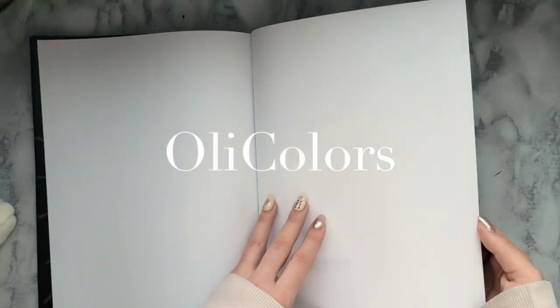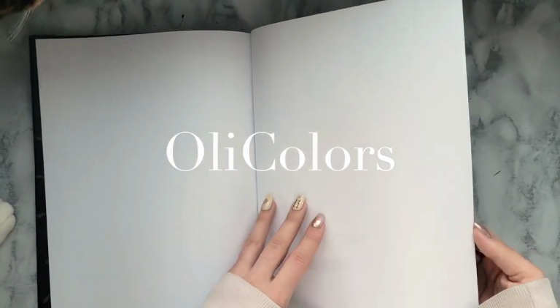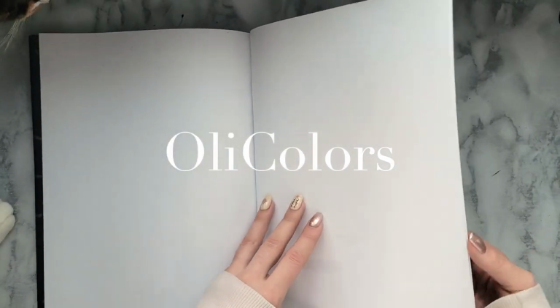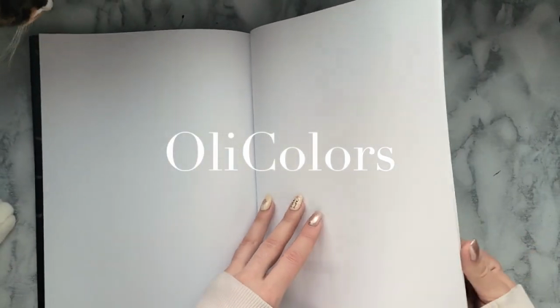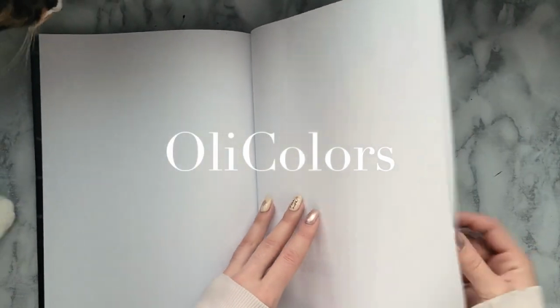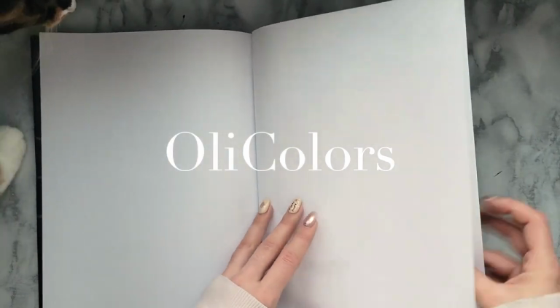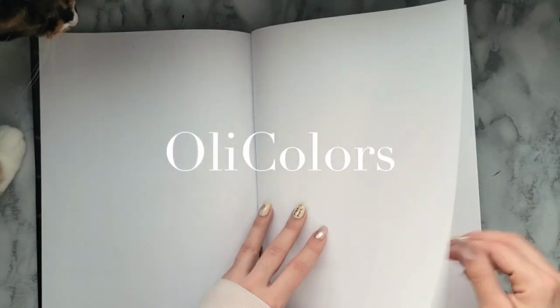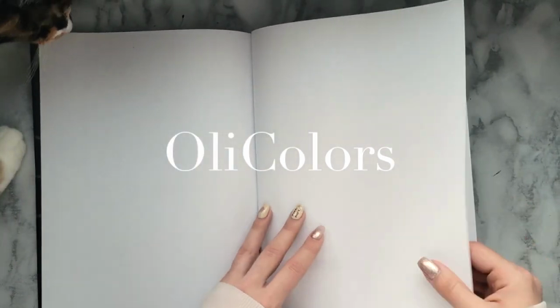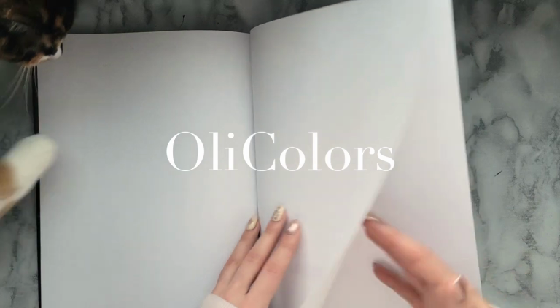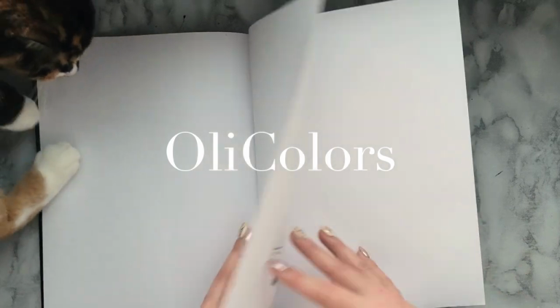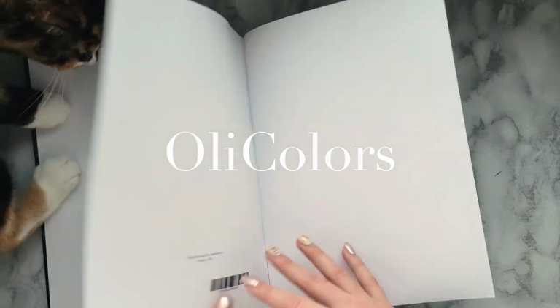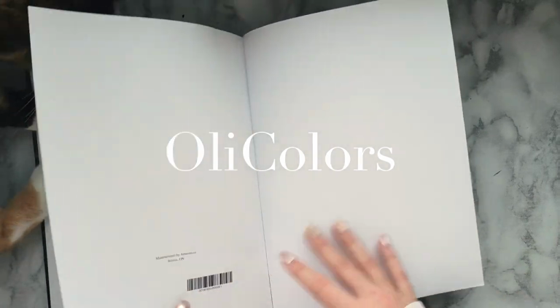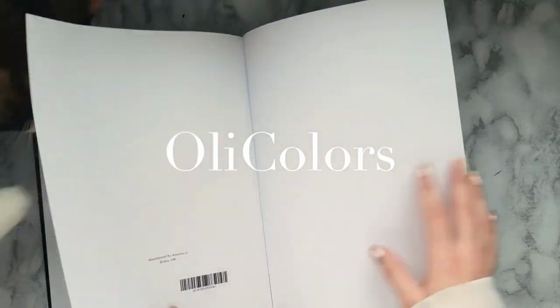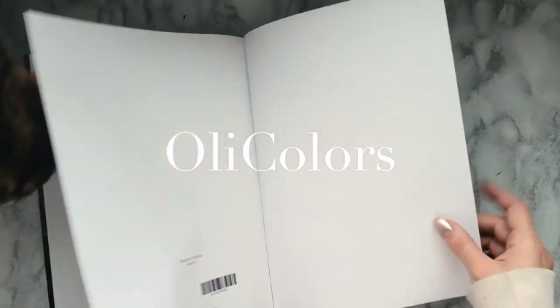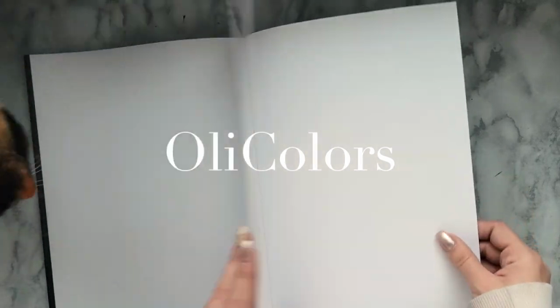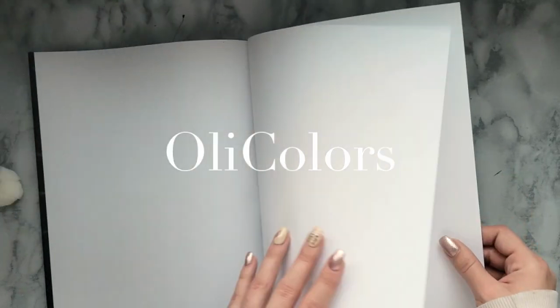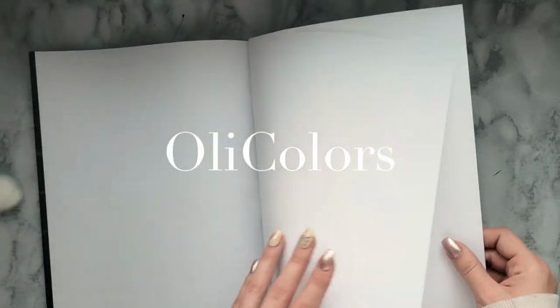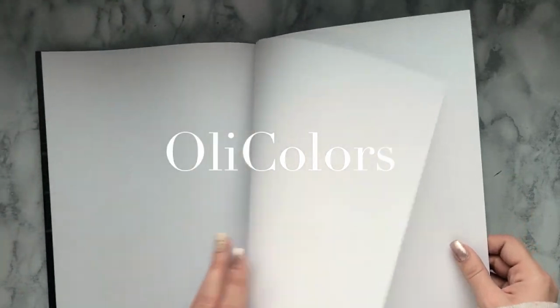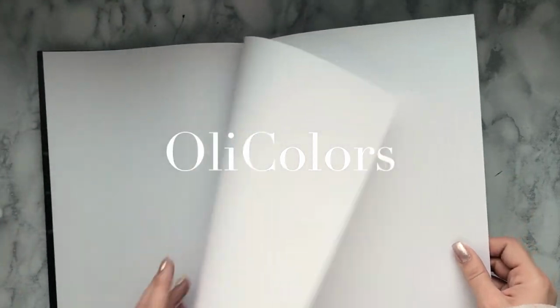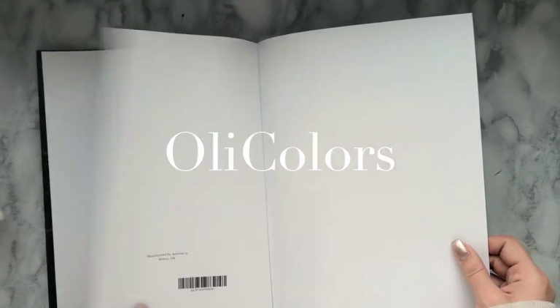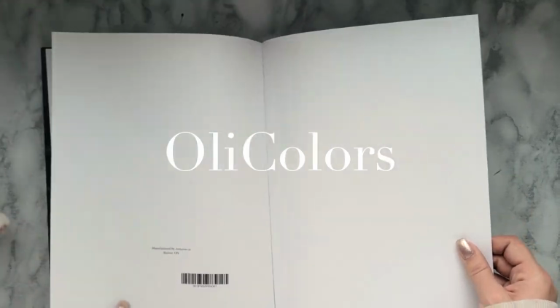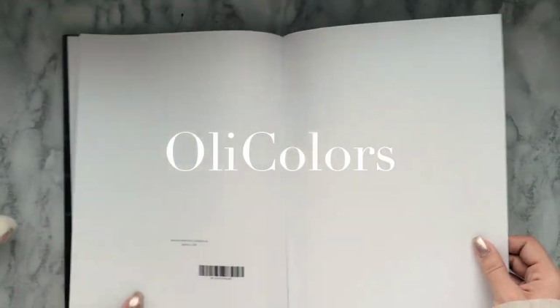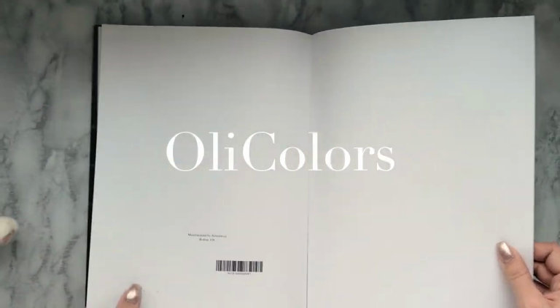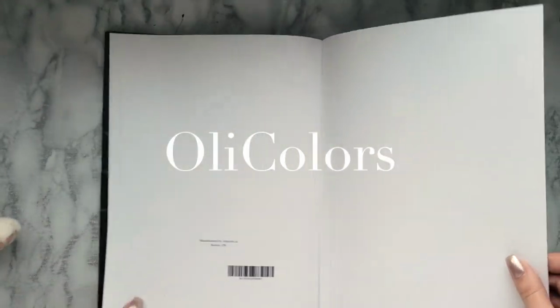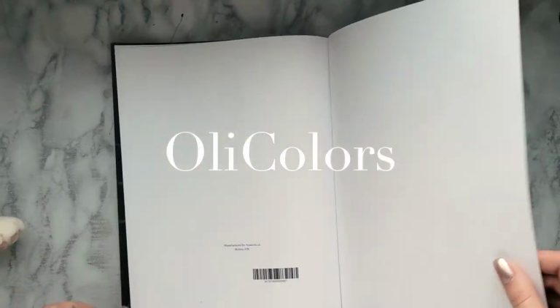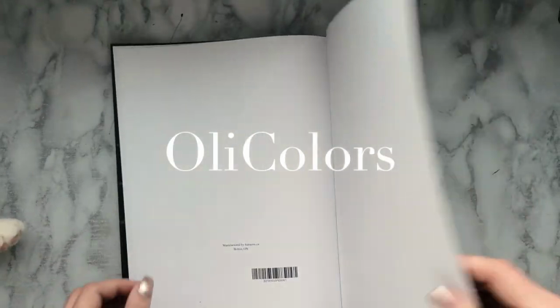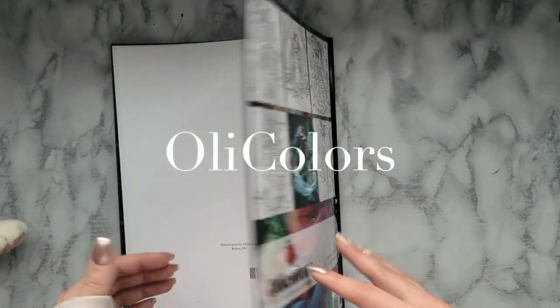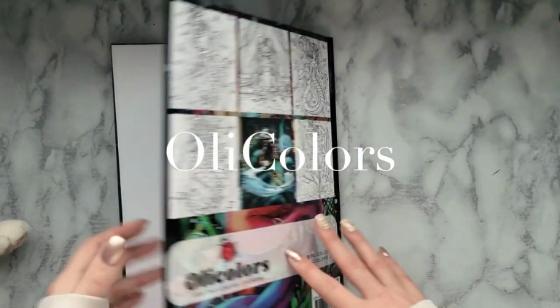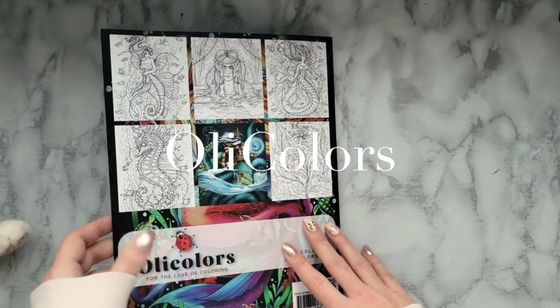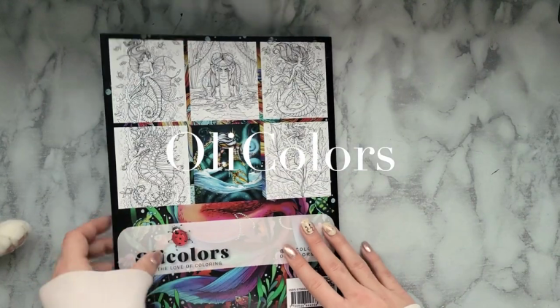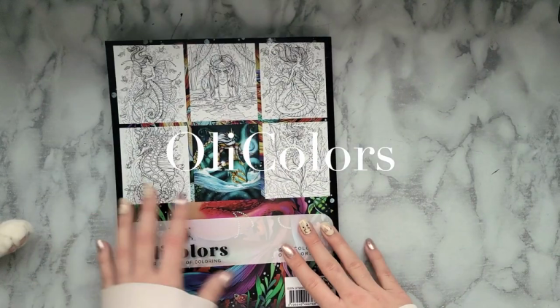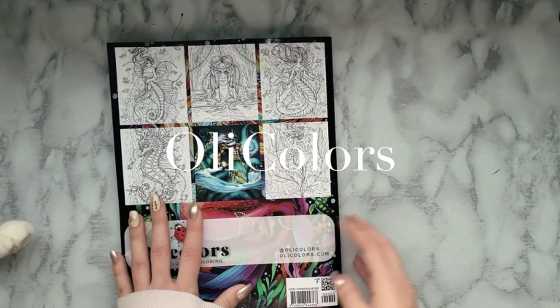And then you have a spare page in the back that you could also use as a color test page. And that is it.